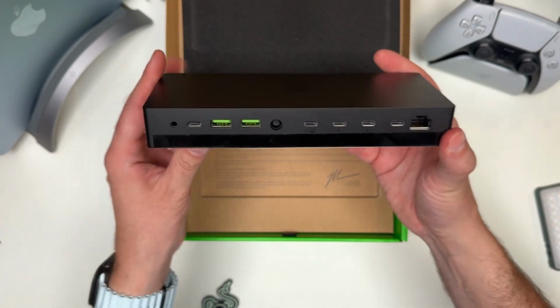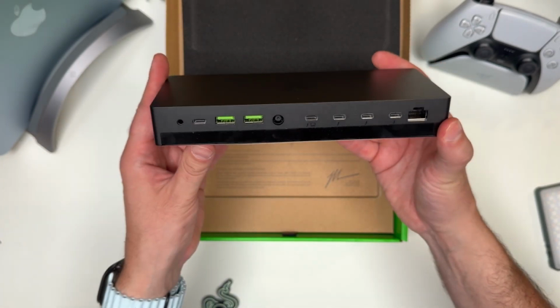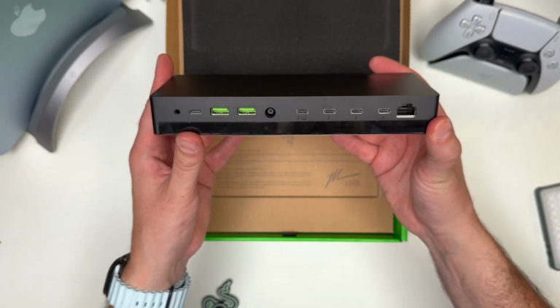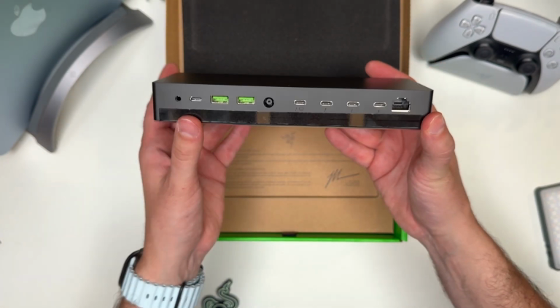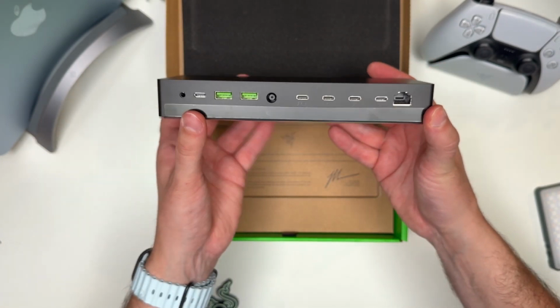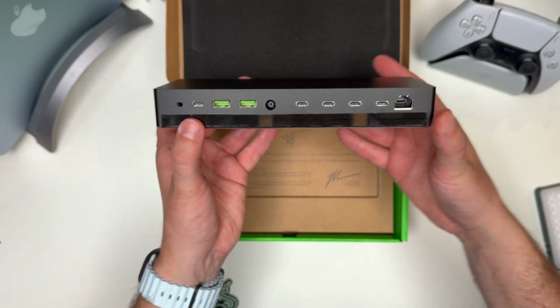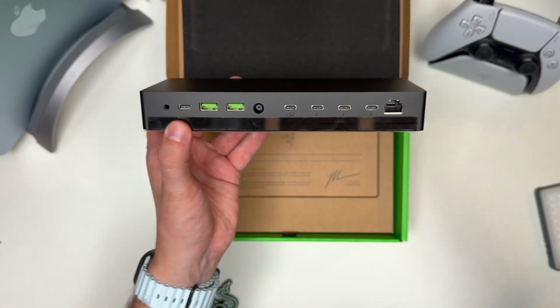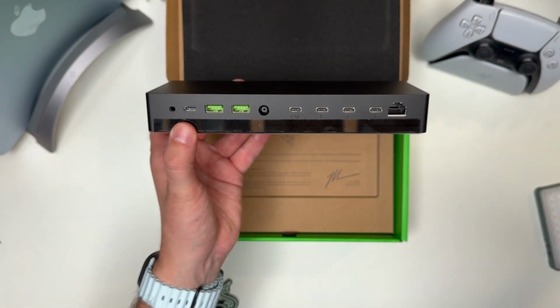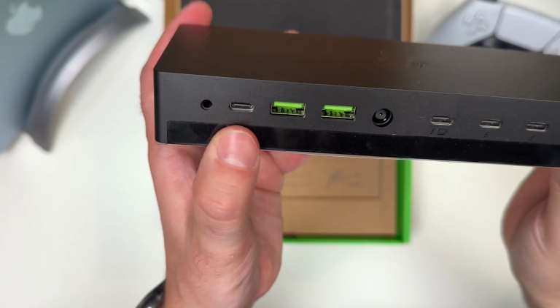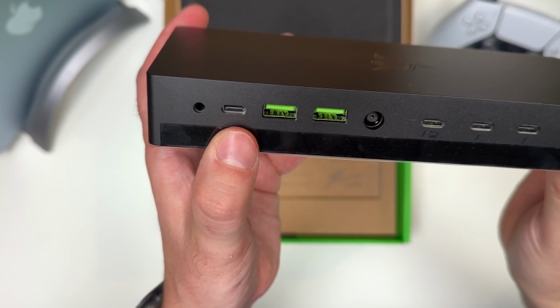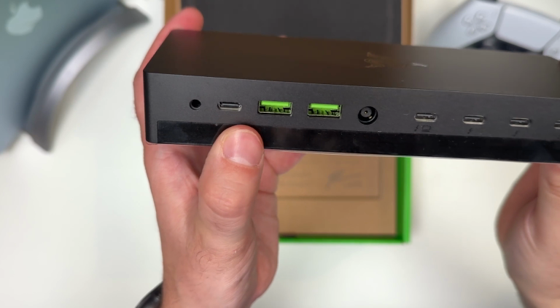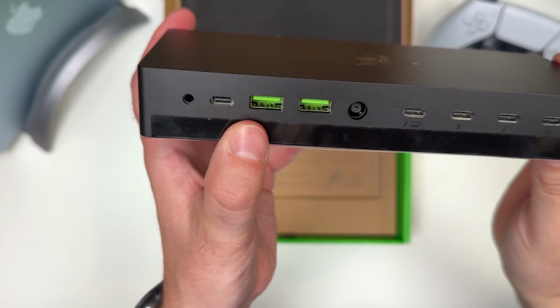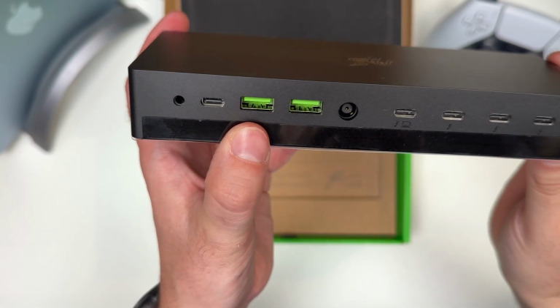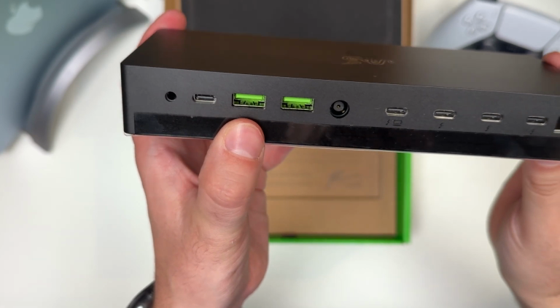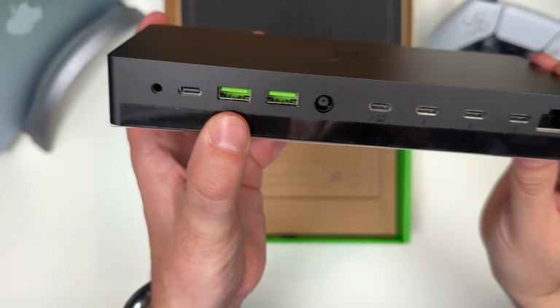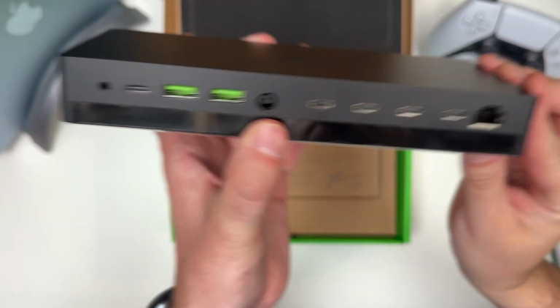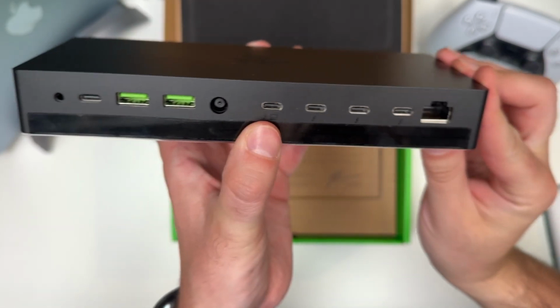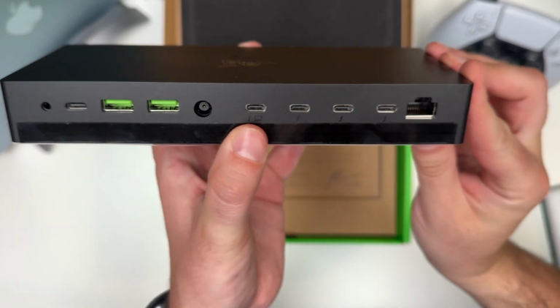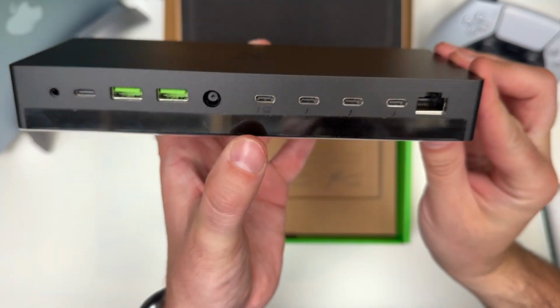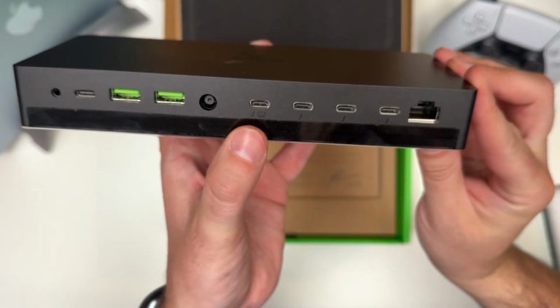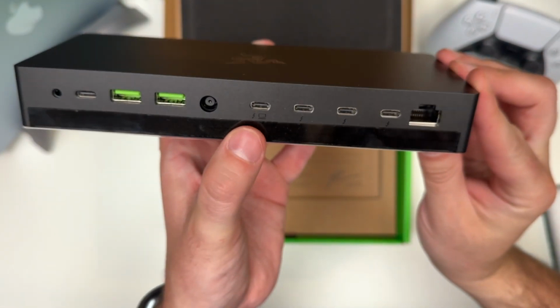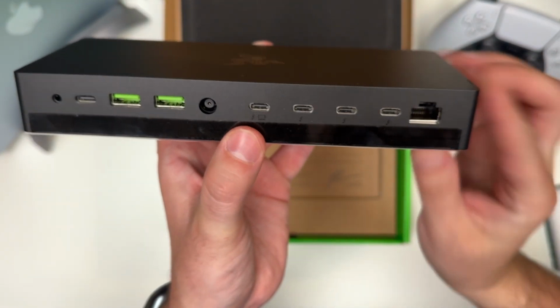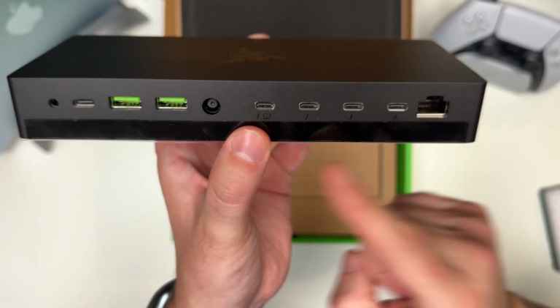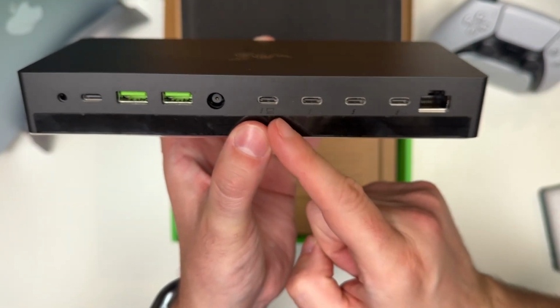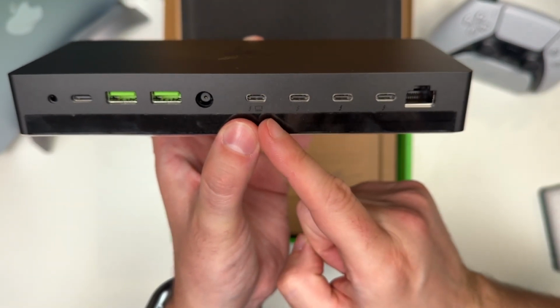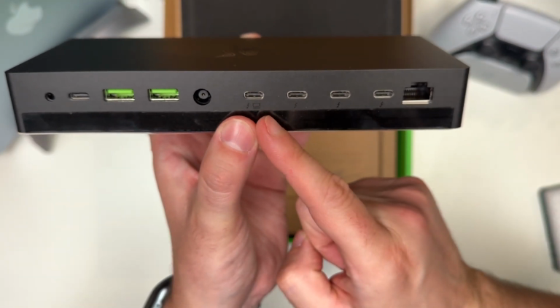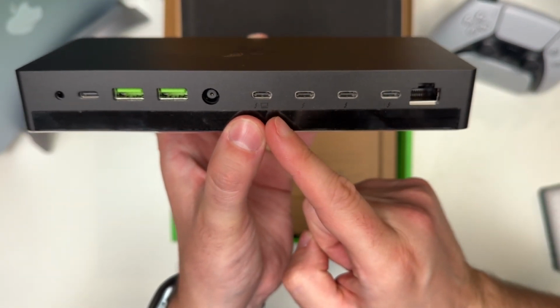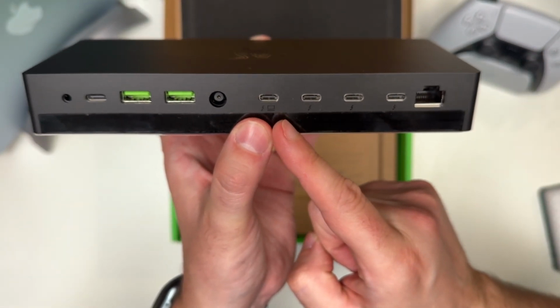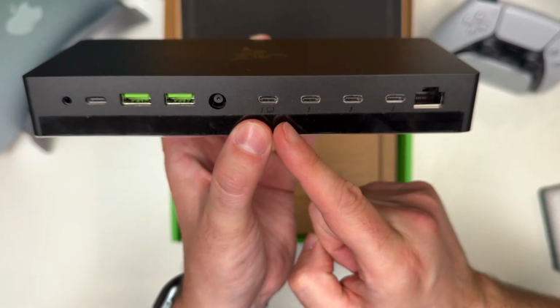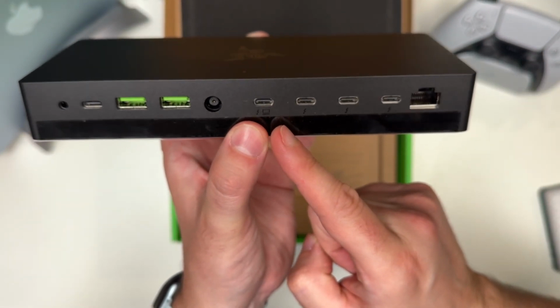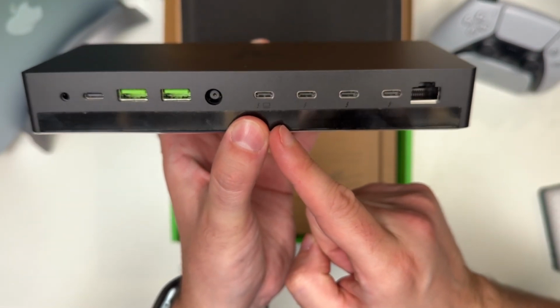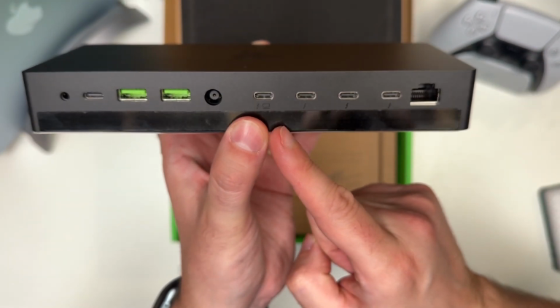This is really nice because previously the upstream port was on the front, so it kind of made things messy because there was always a cable hanging around on the front.